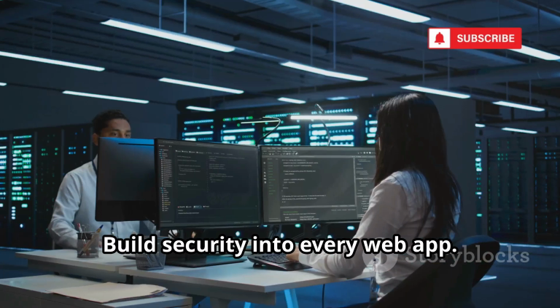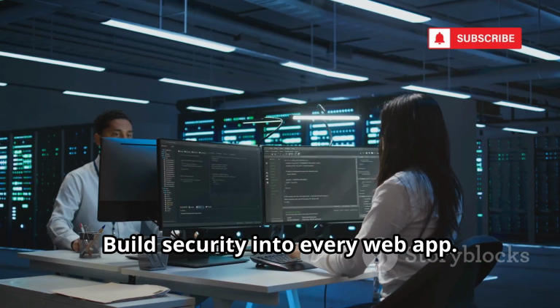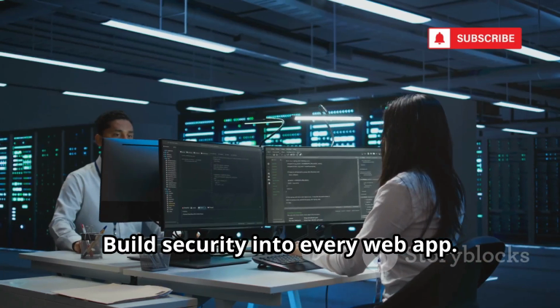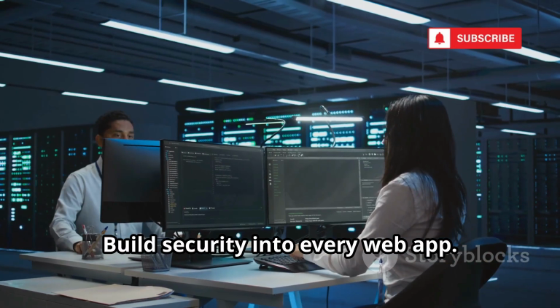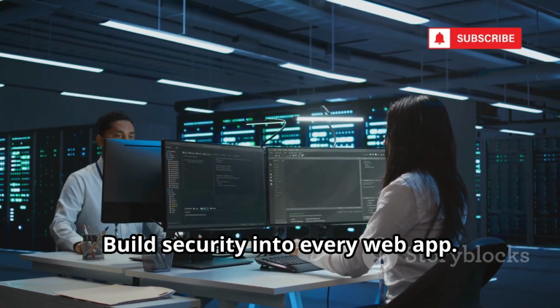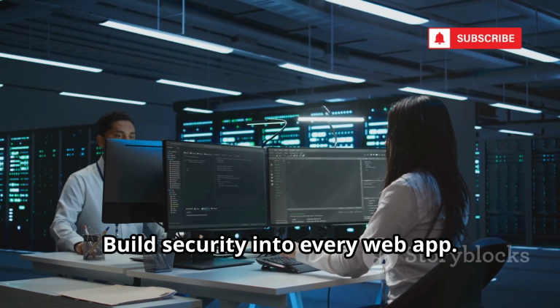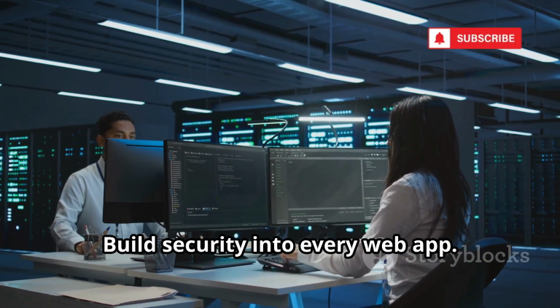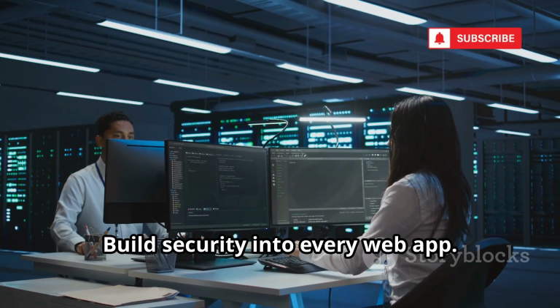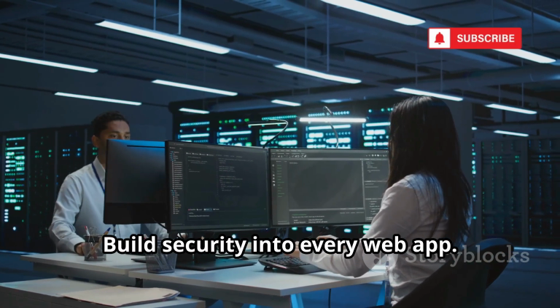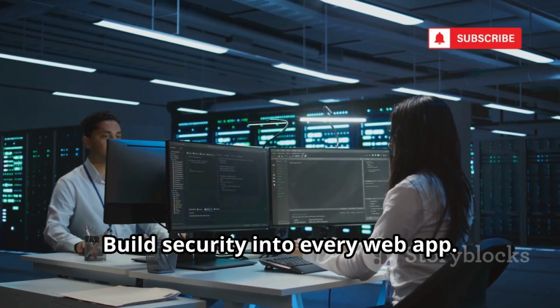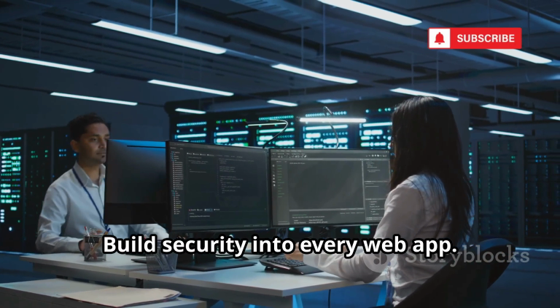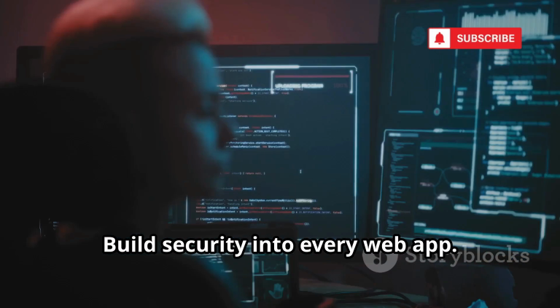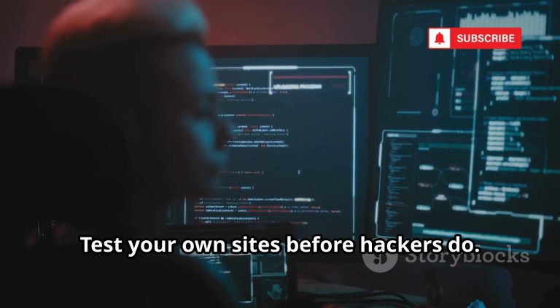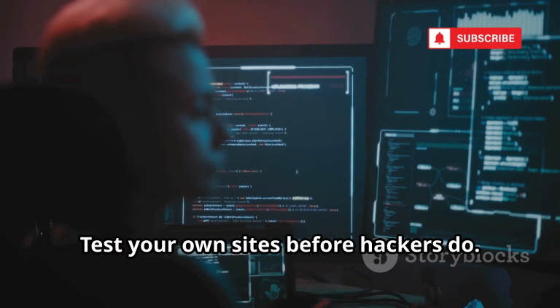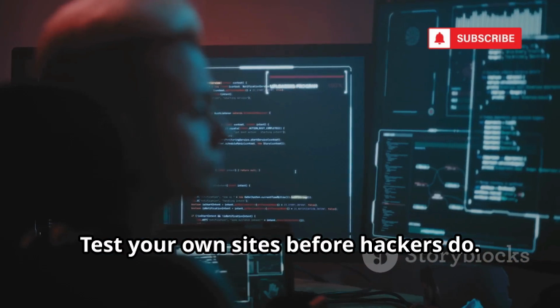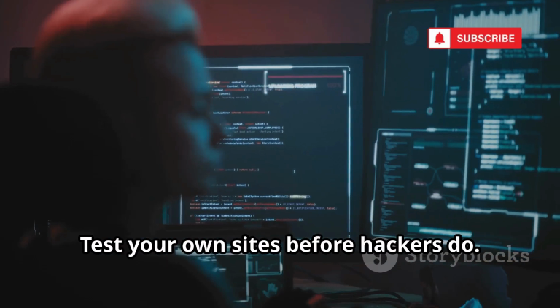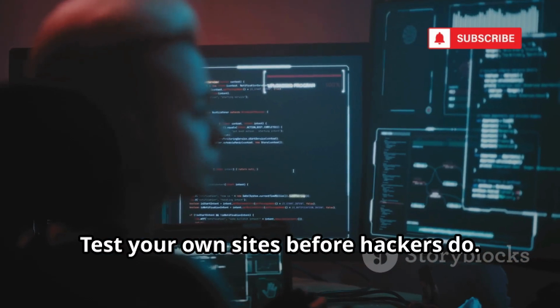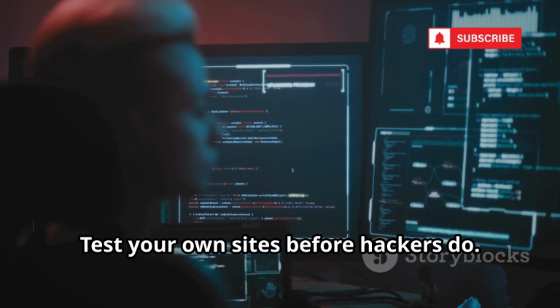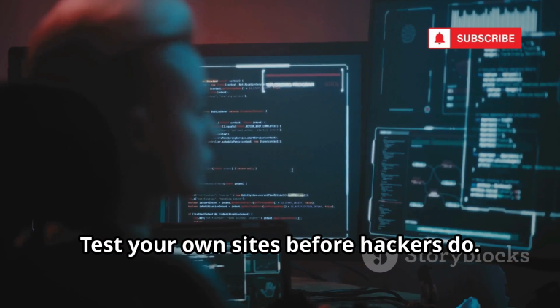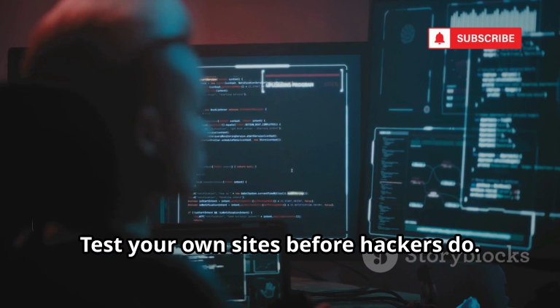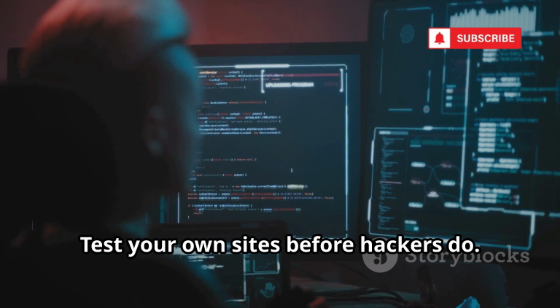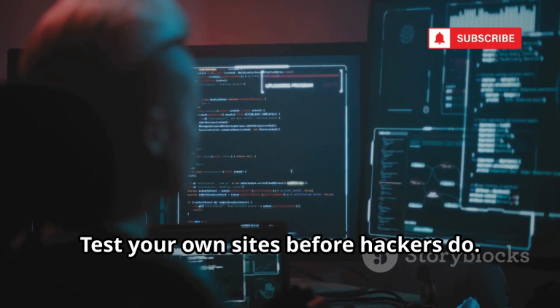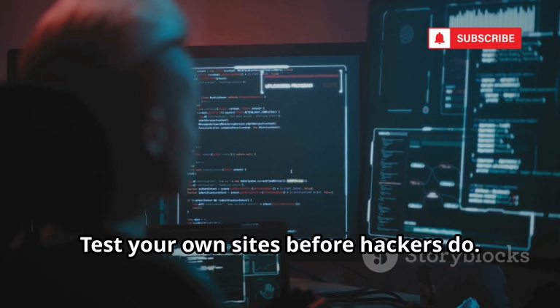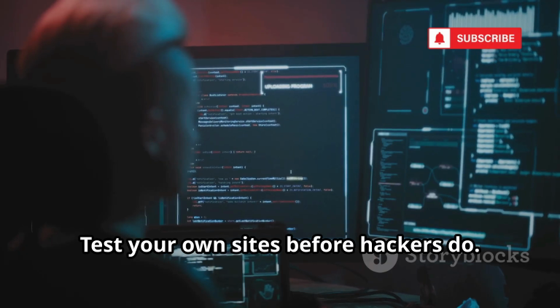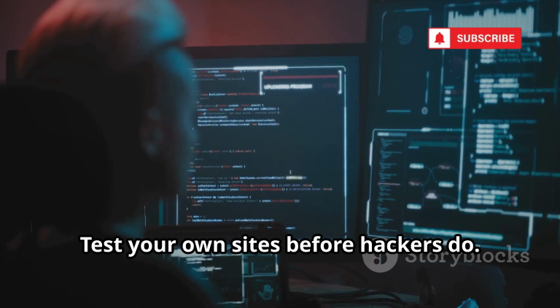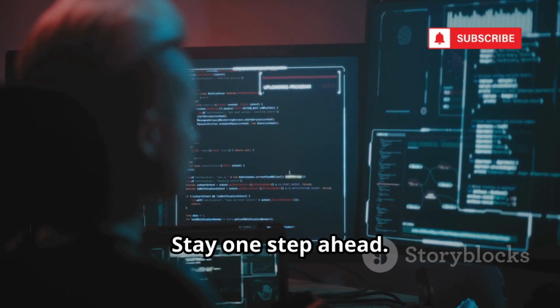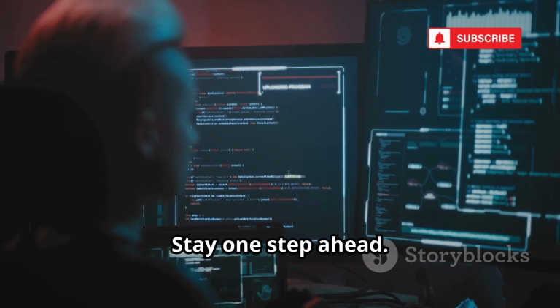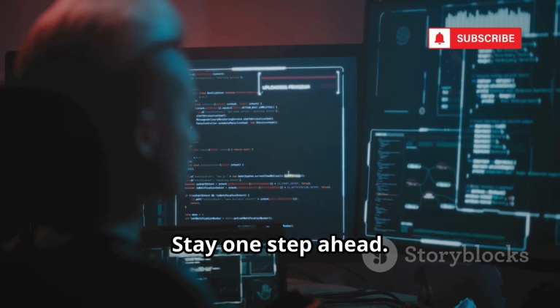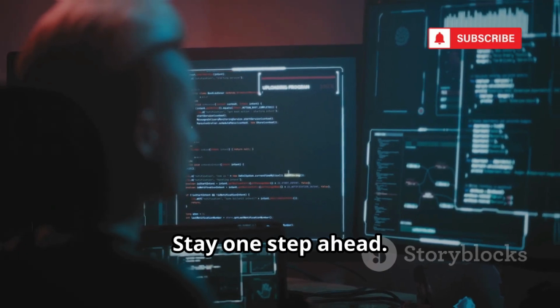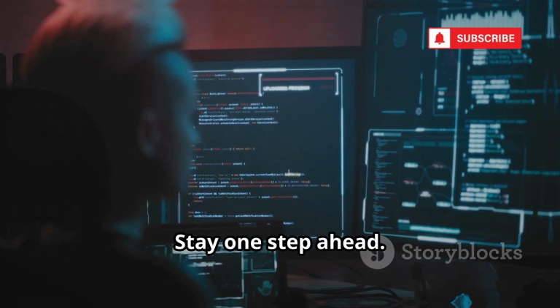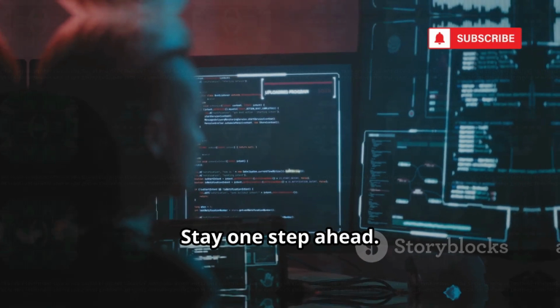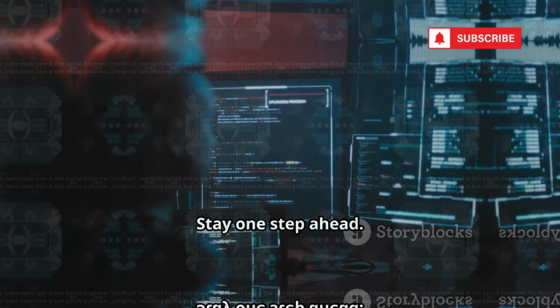Test your own sites before hackers do. Build security into every web app and stay one step ahead.